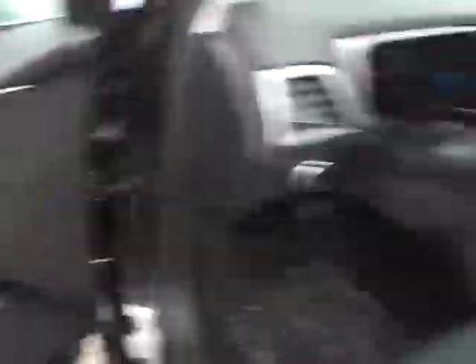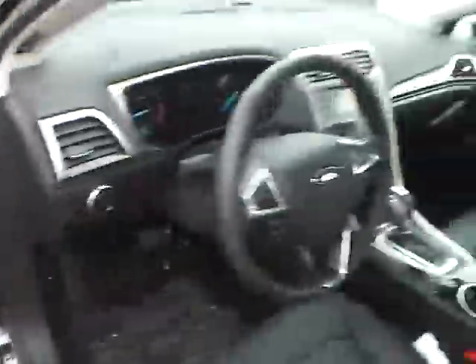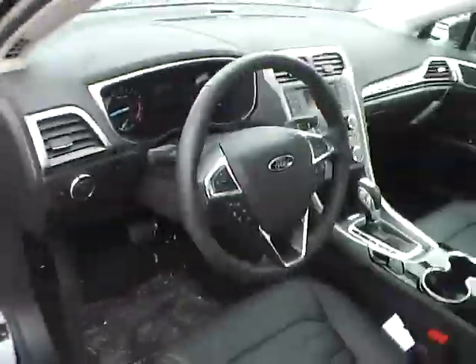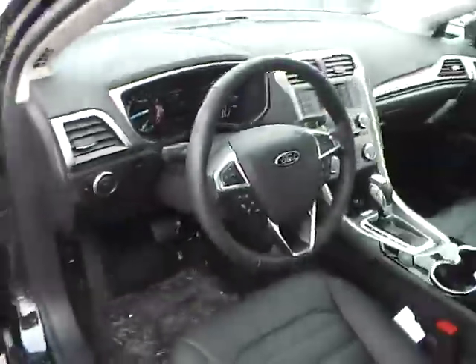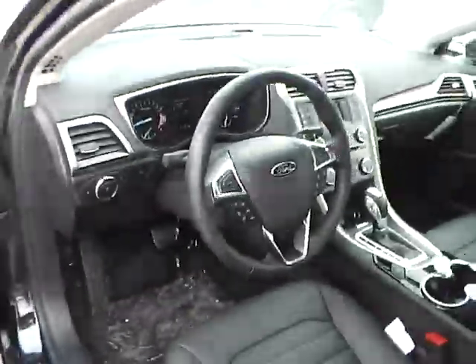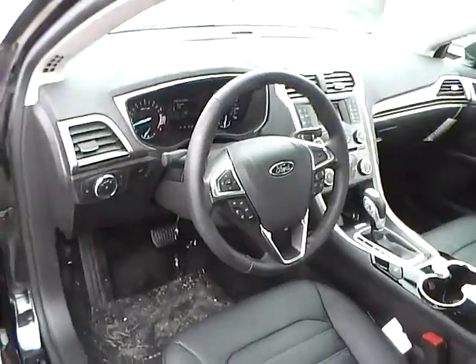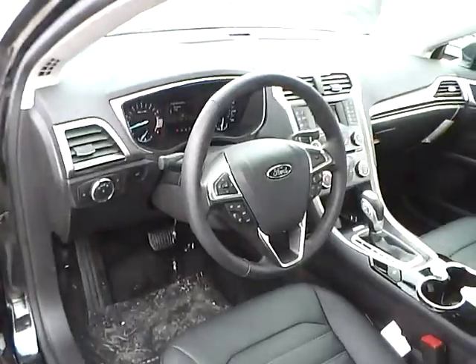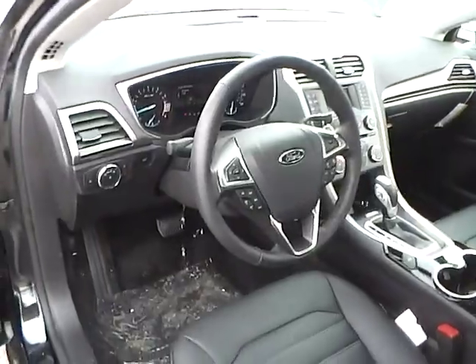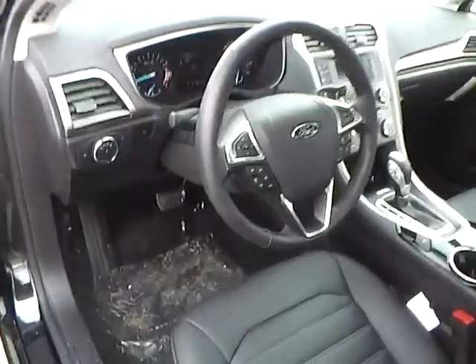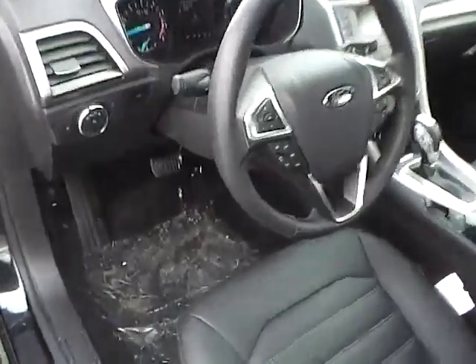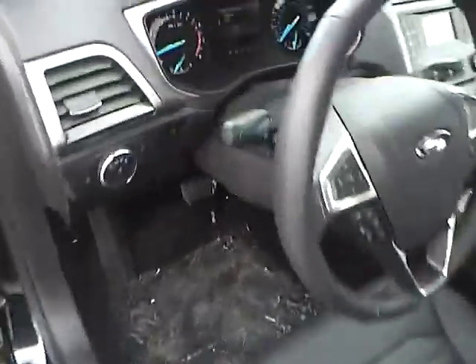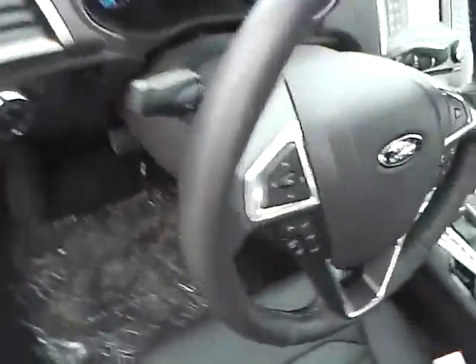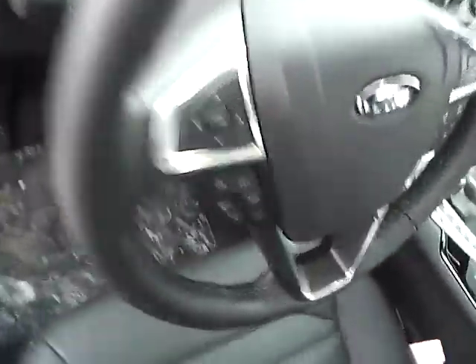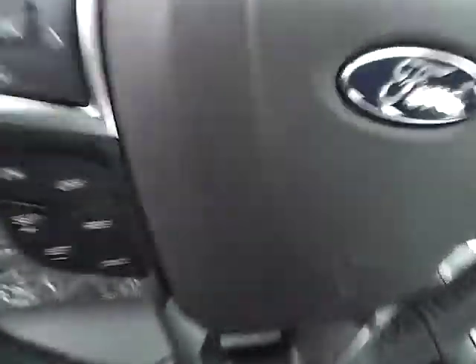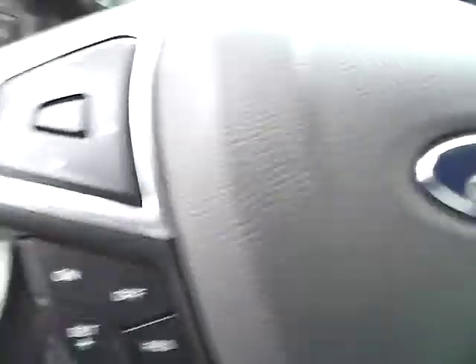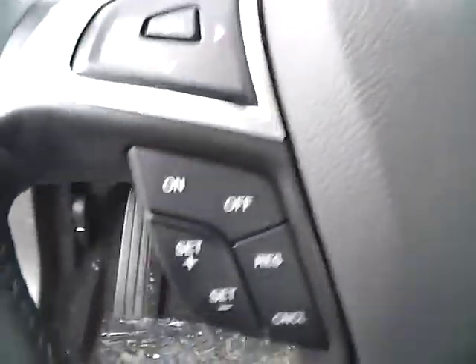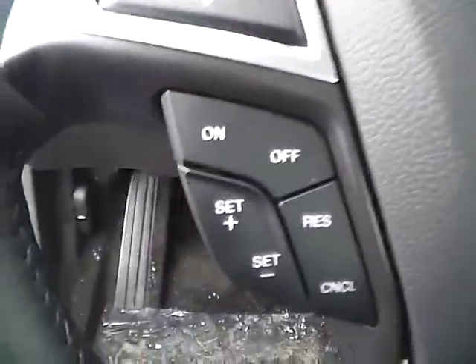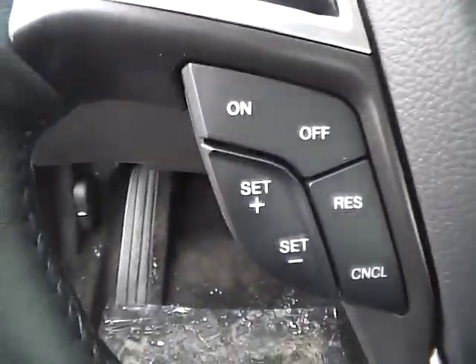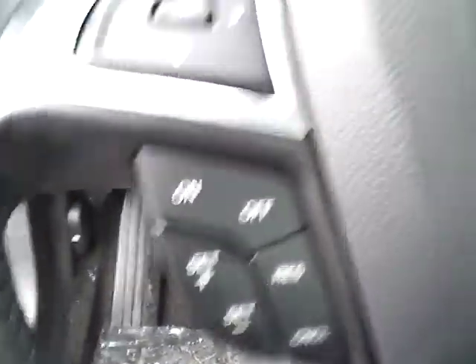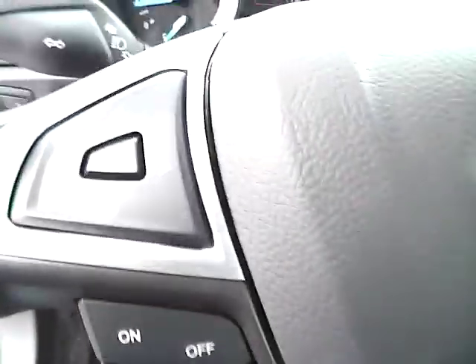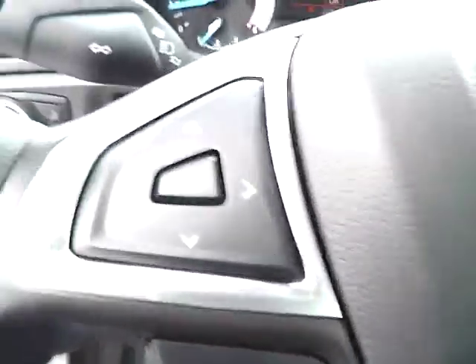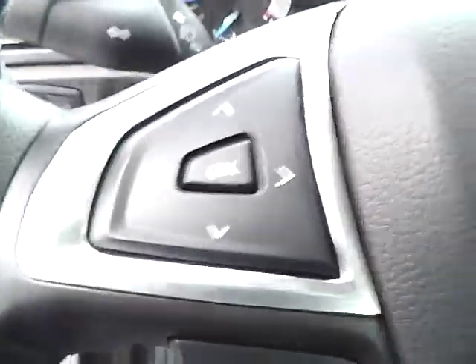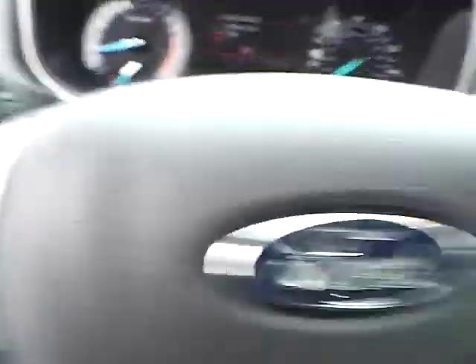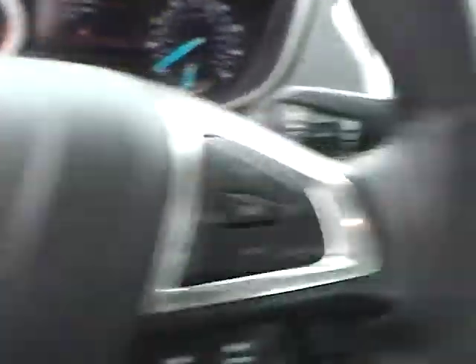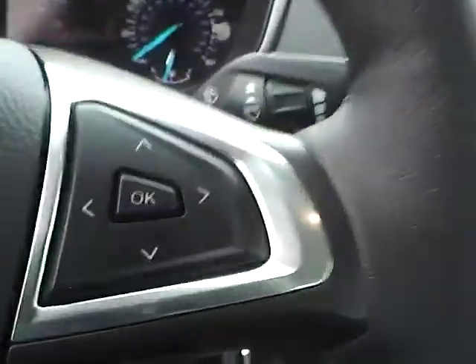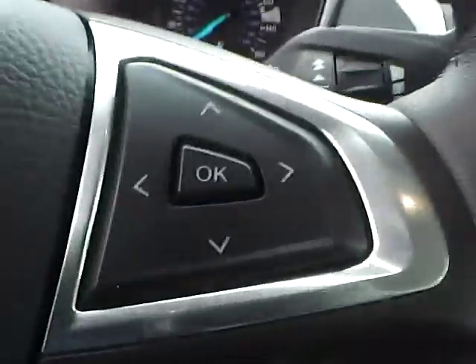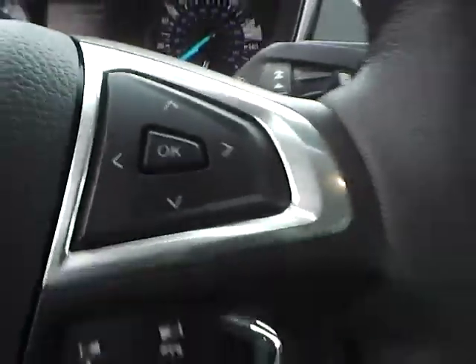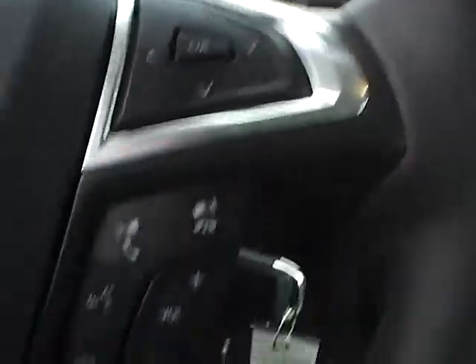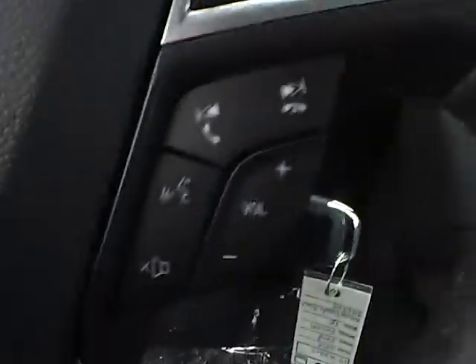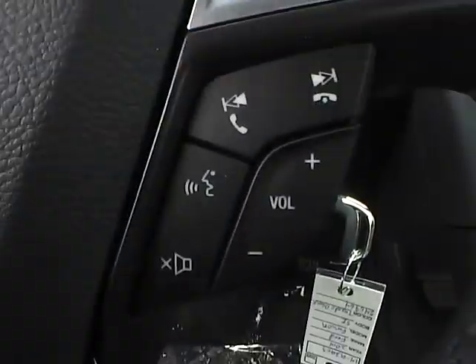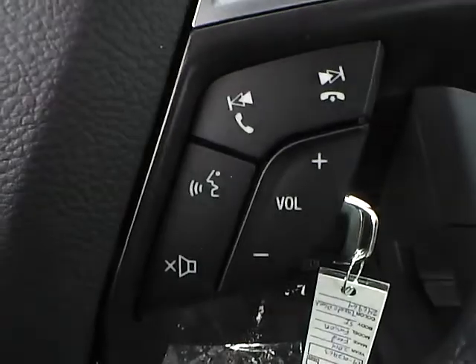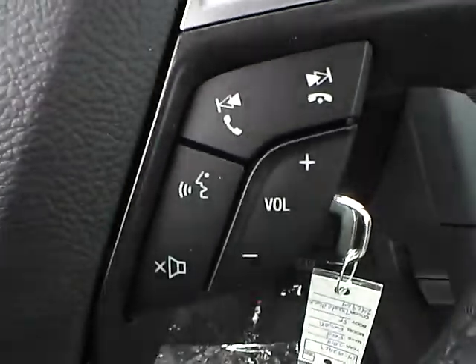We have a multi-function steering wheel with cruise control, audio controls, and Bluetooth connectivity.